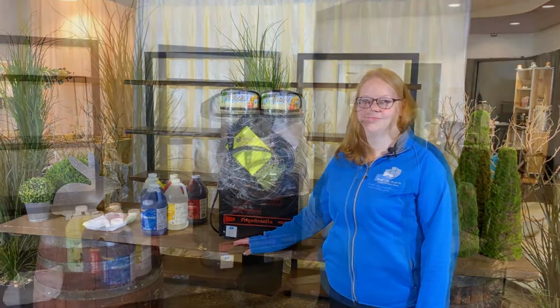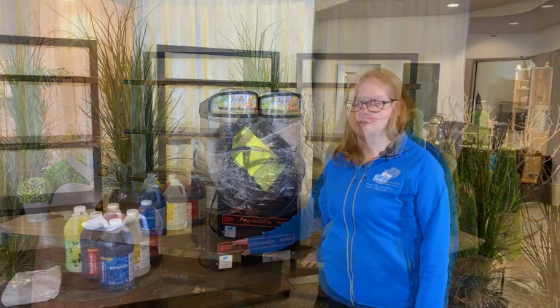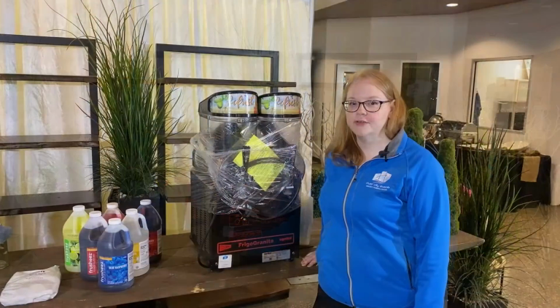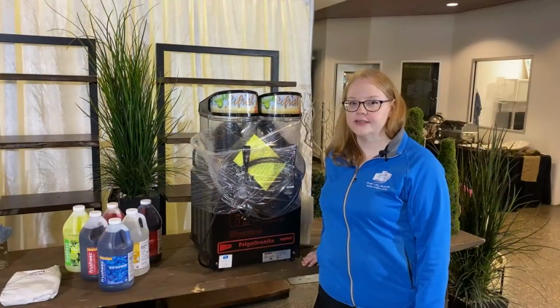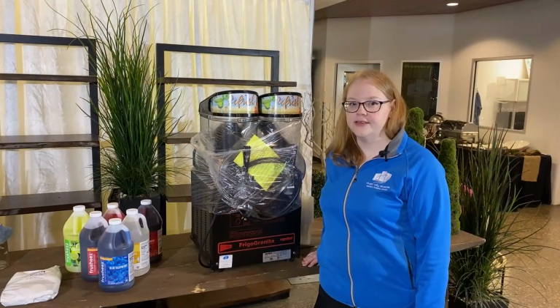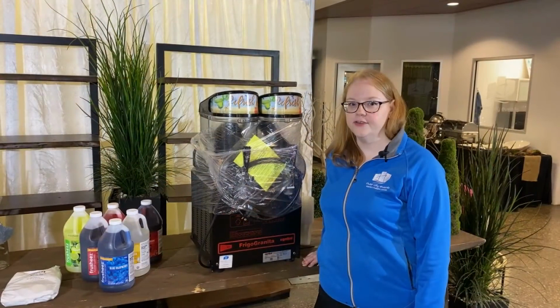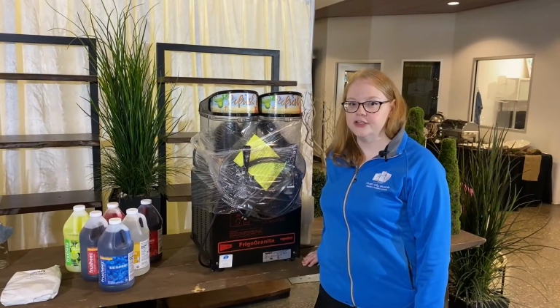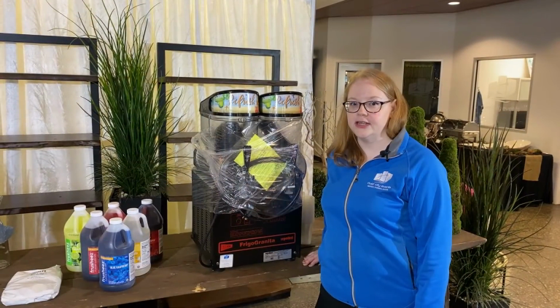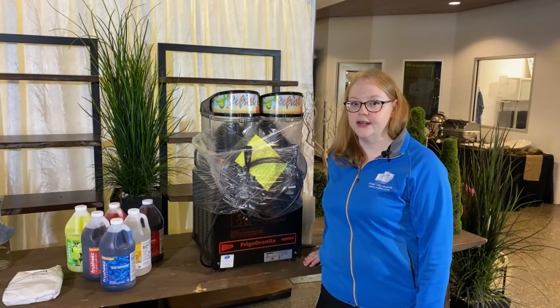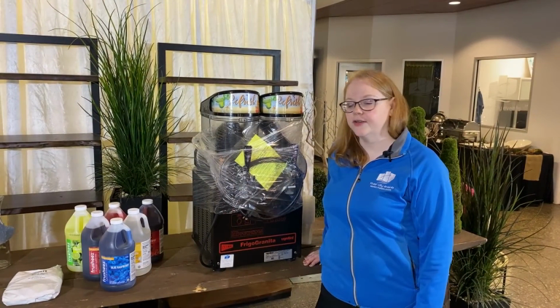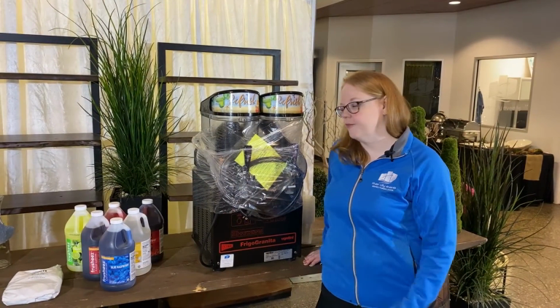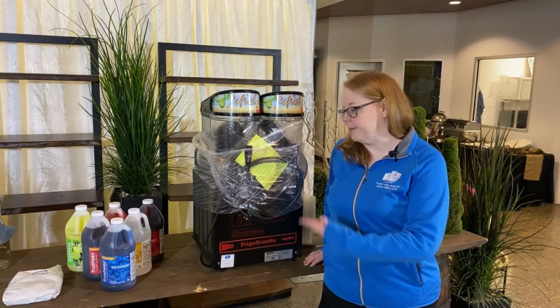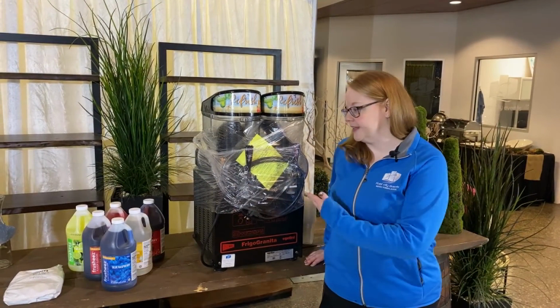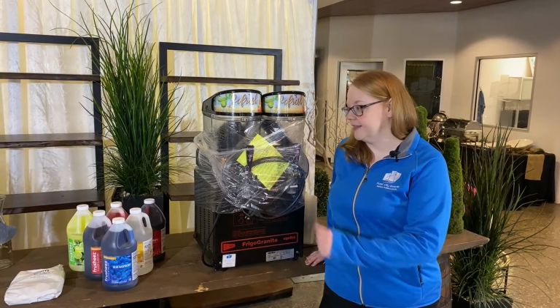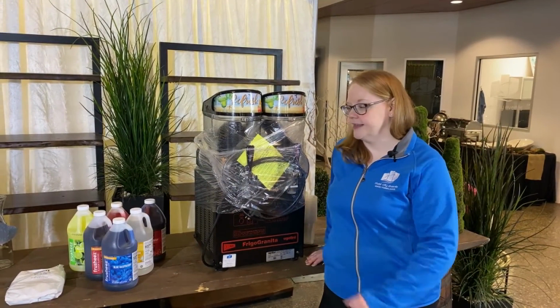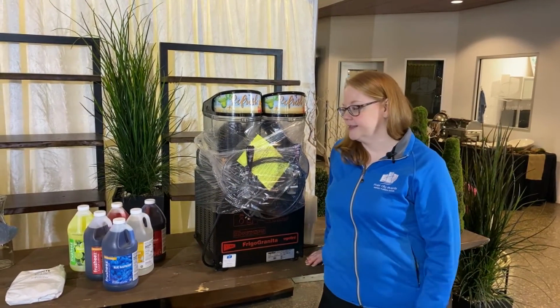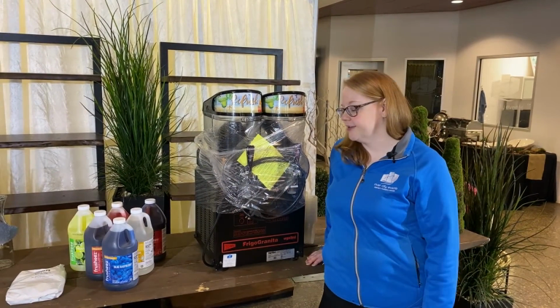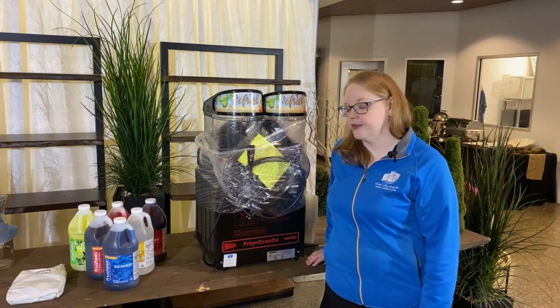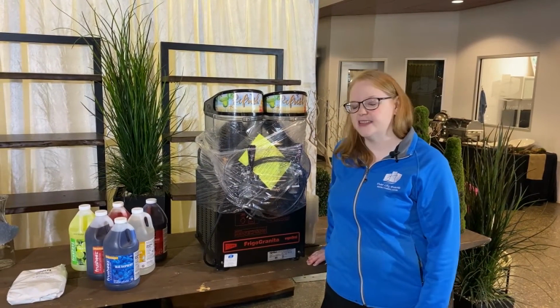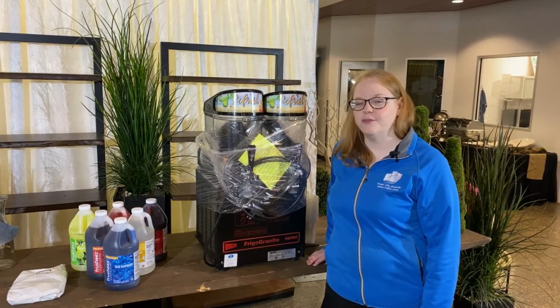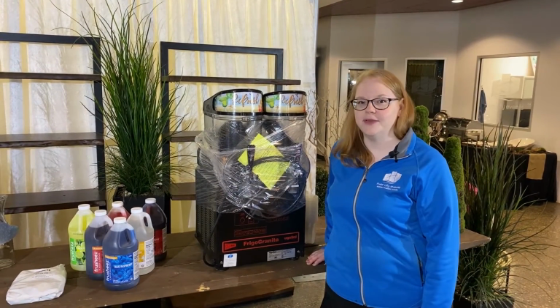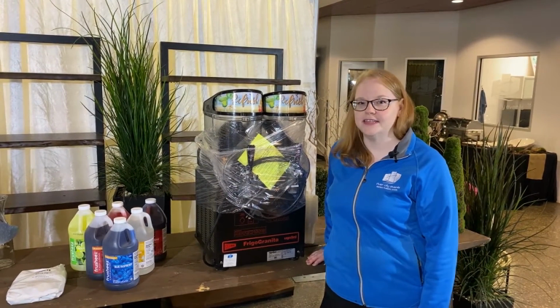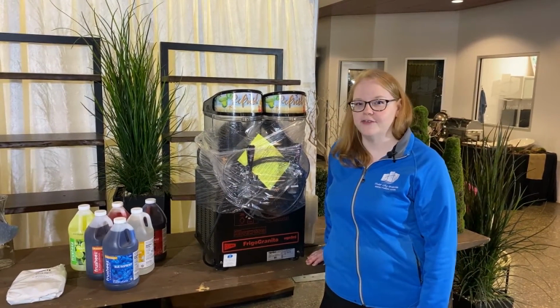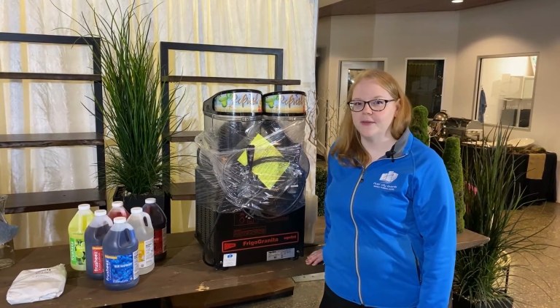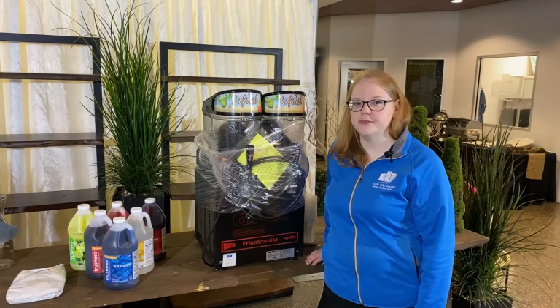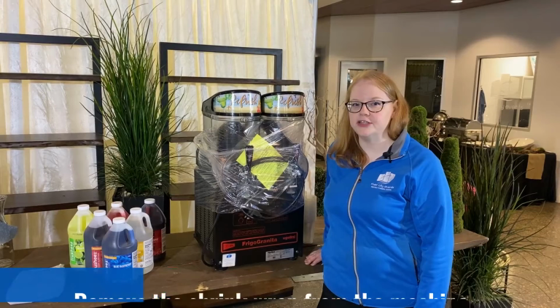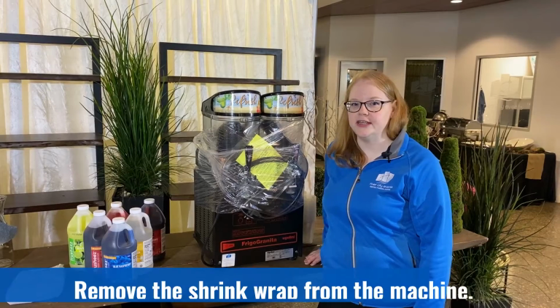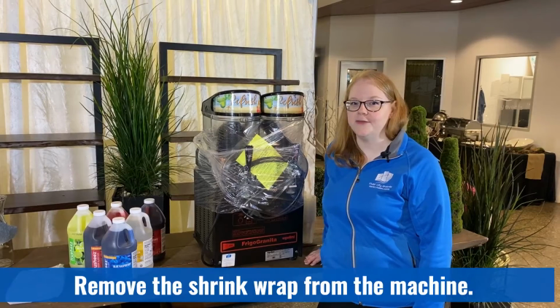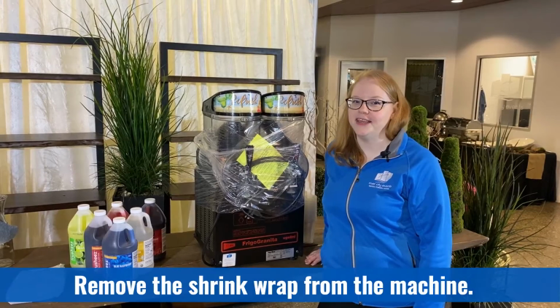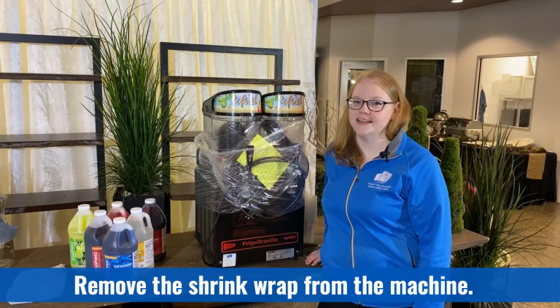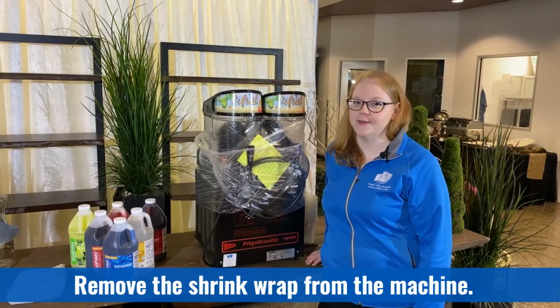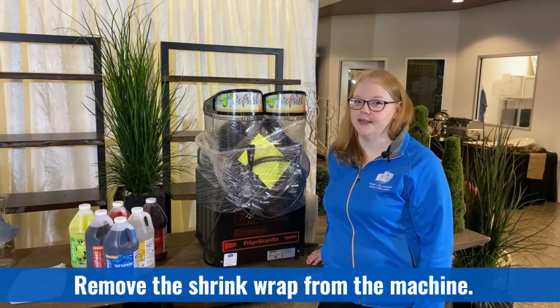When you receive your machine it'll come wrapped like this. The first step will be to unwrap the machine and begin assembly.